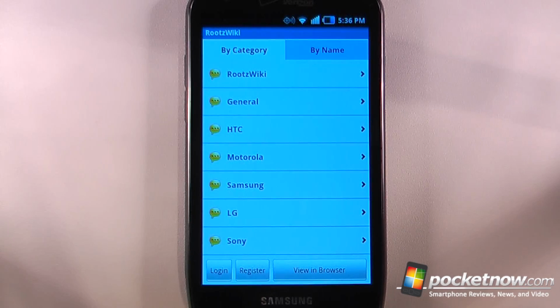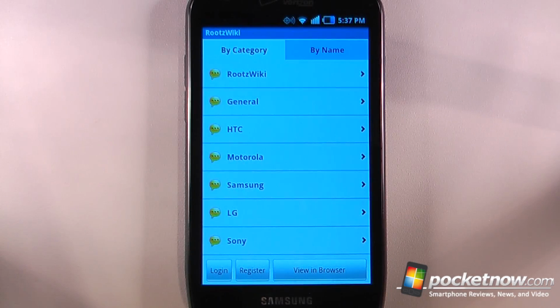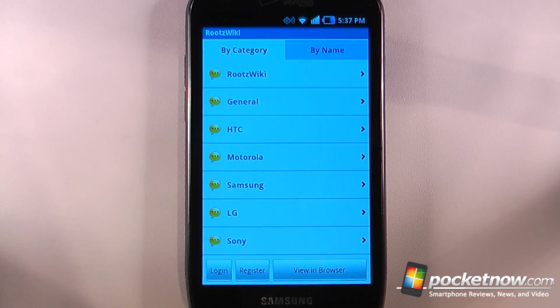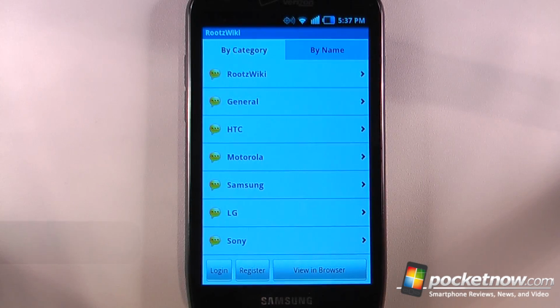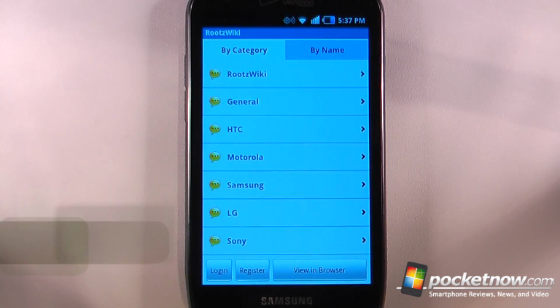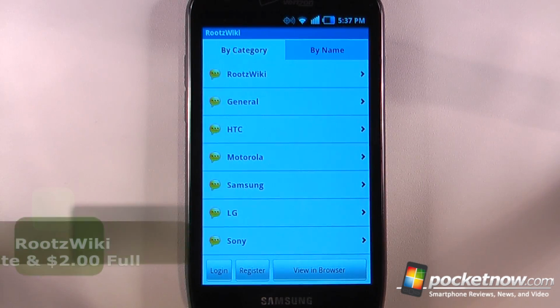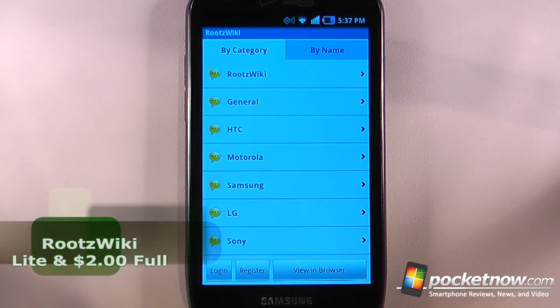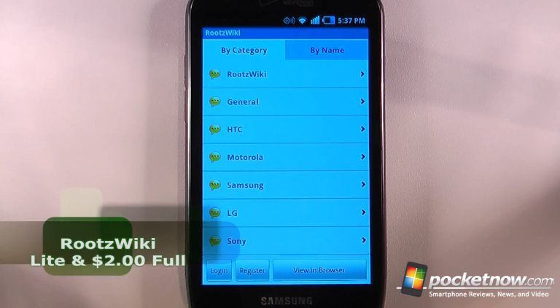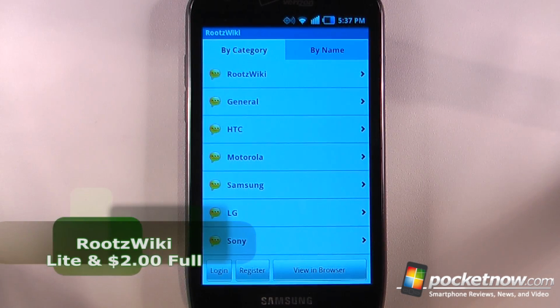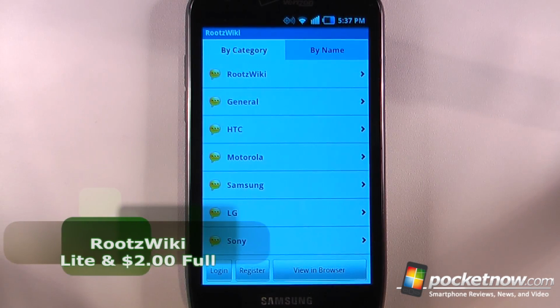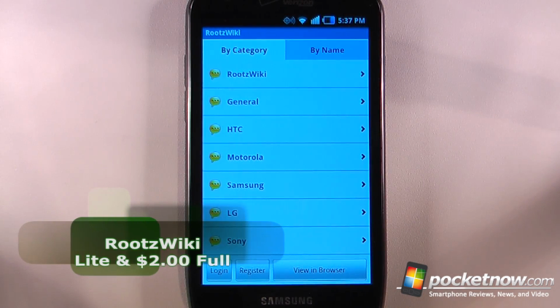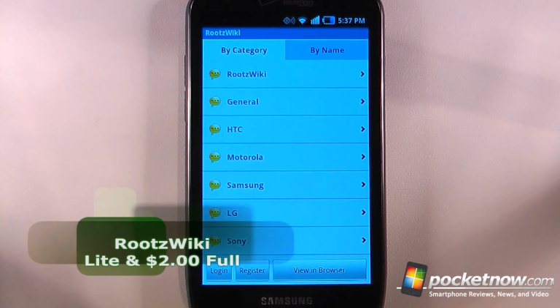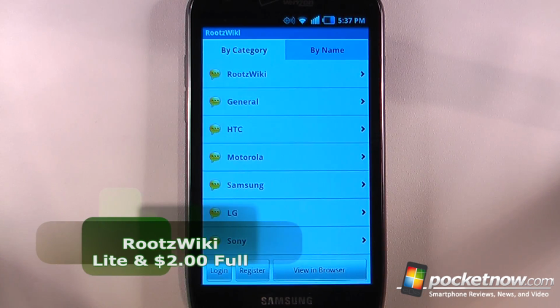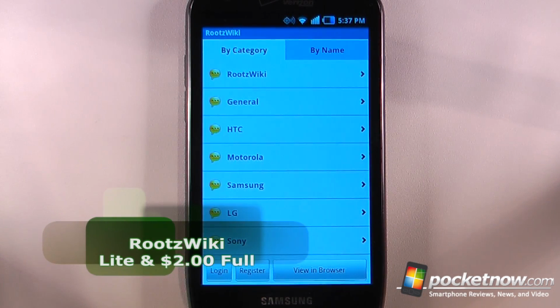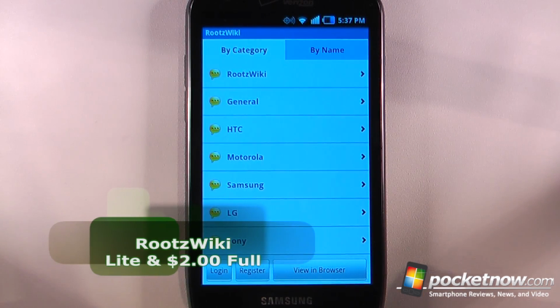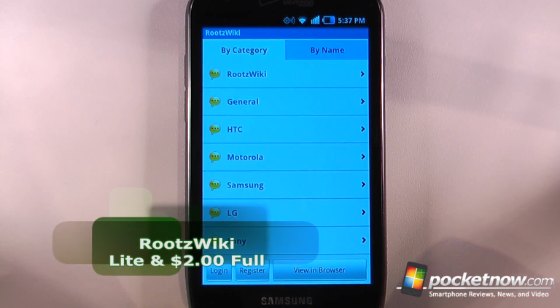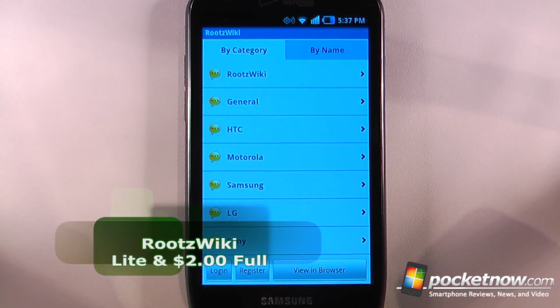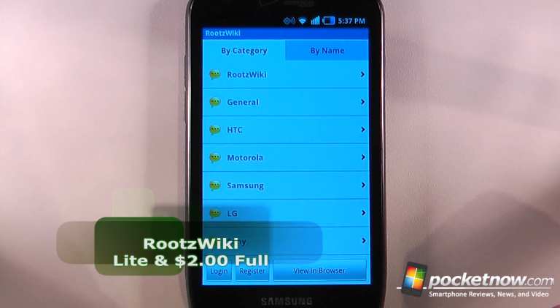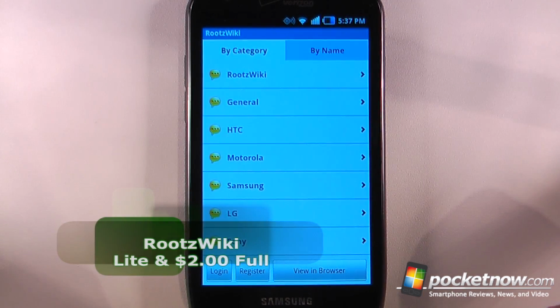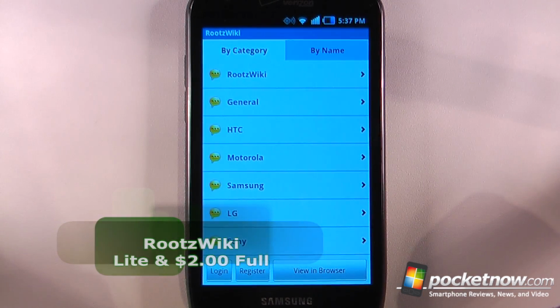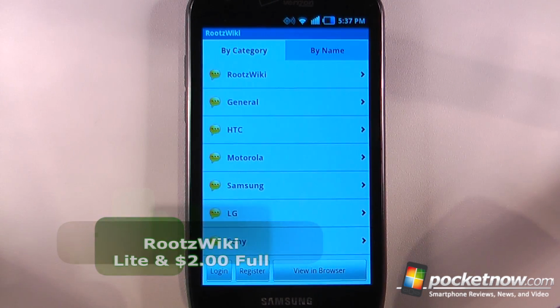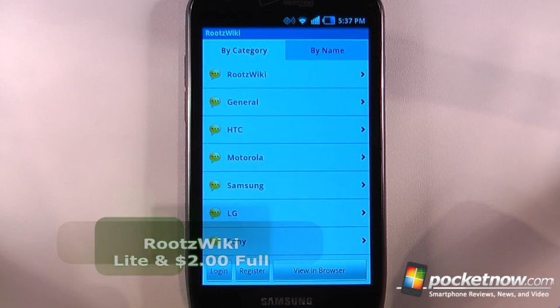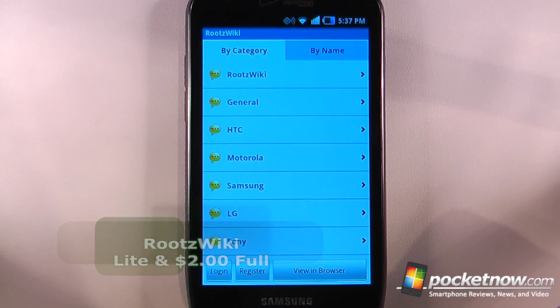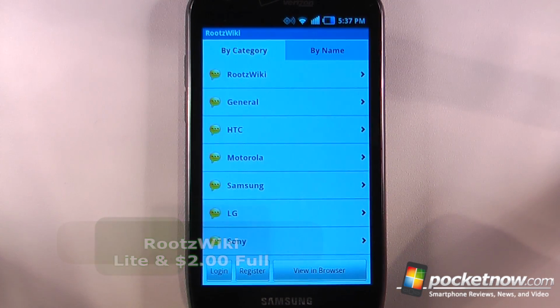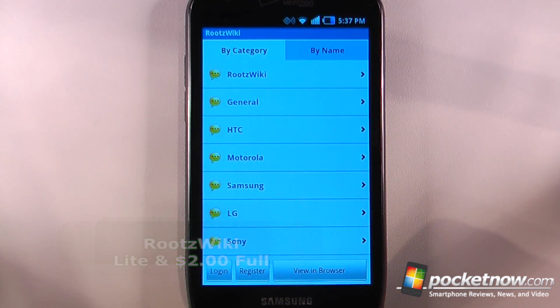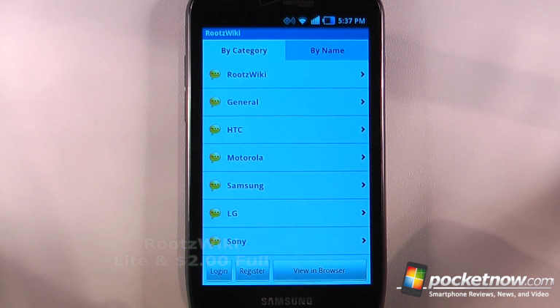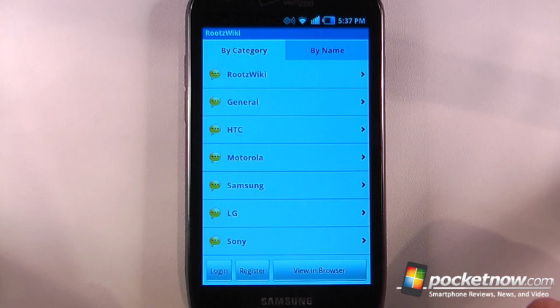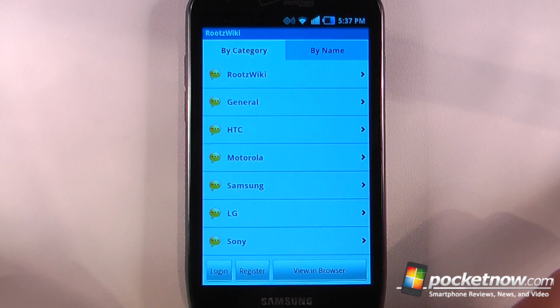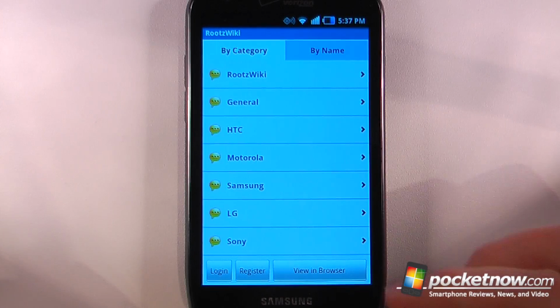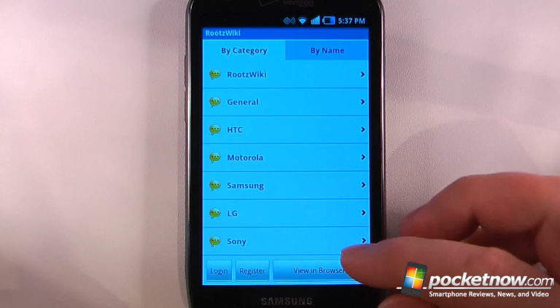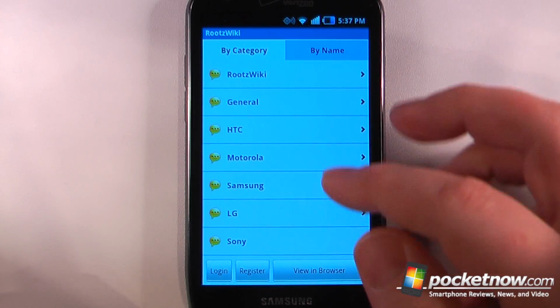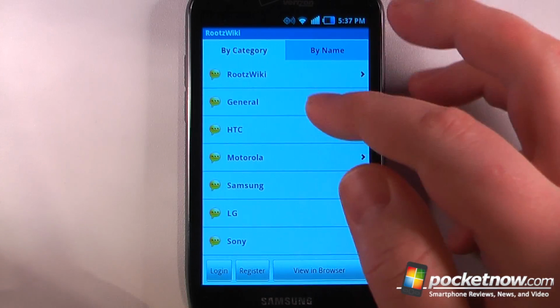Roots Wiki is a paid application available in the Android market that will help you find custom ROMs for your Android device.